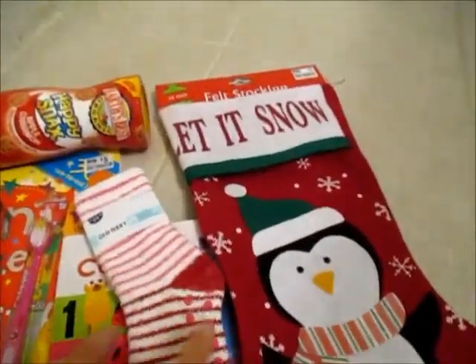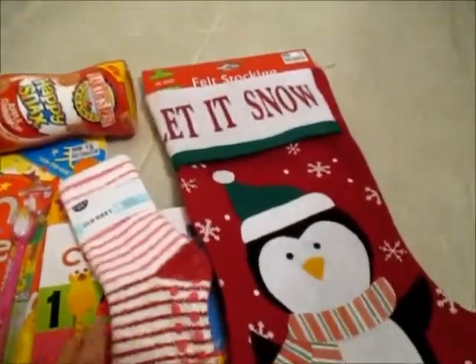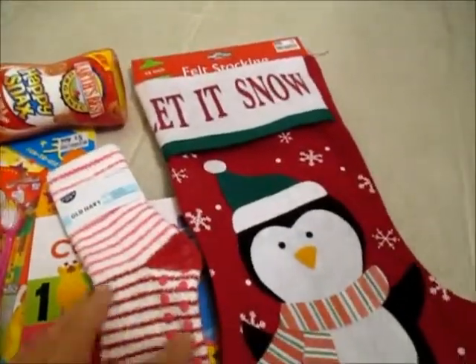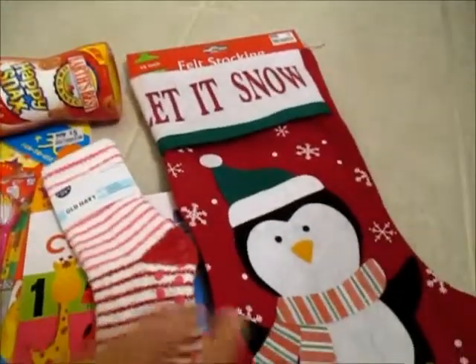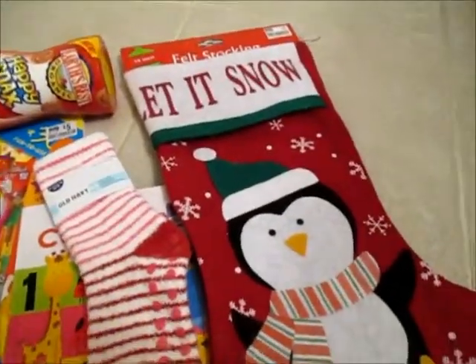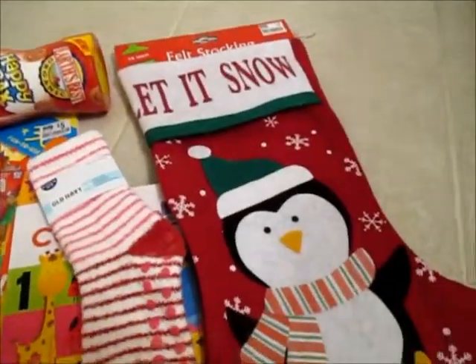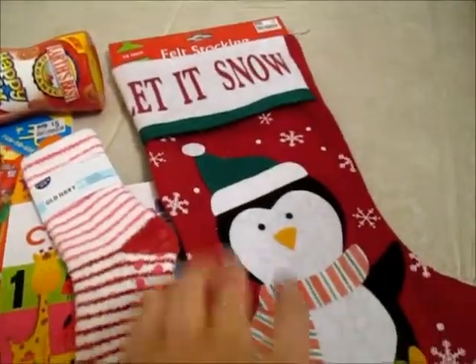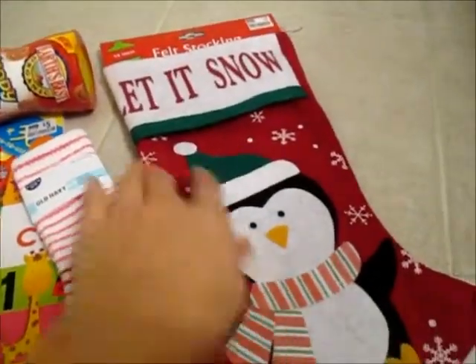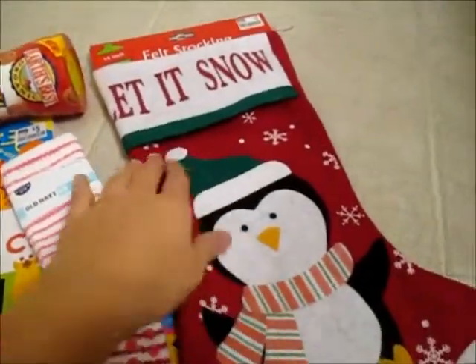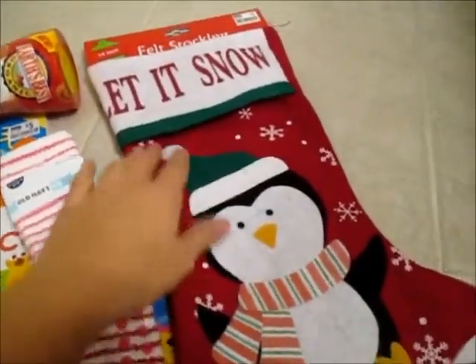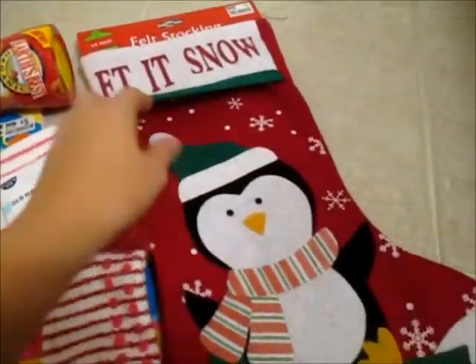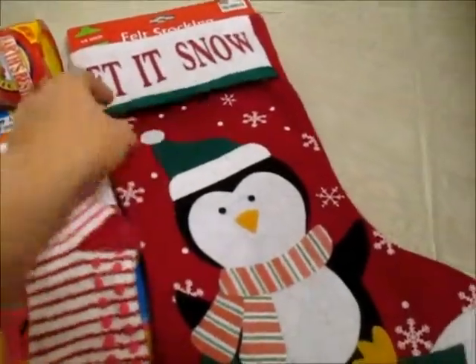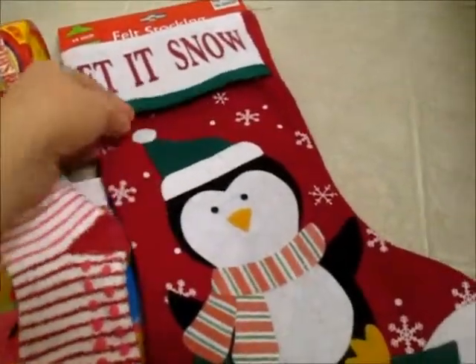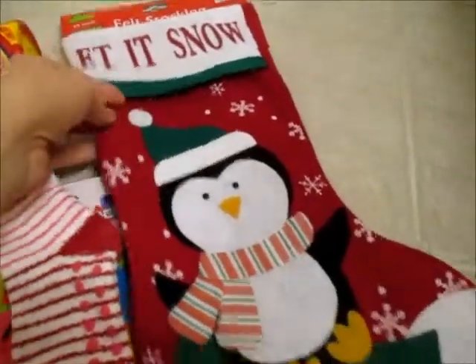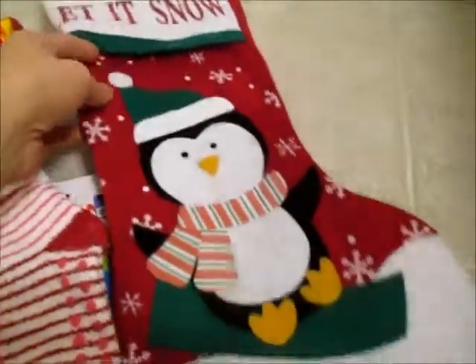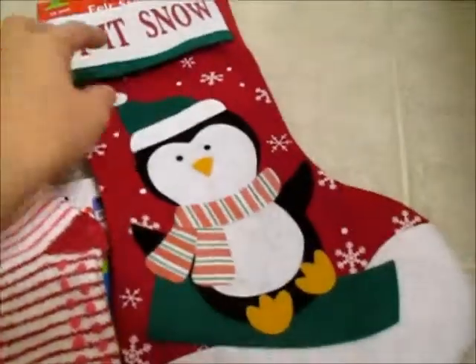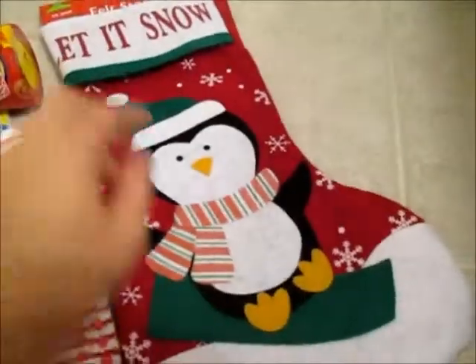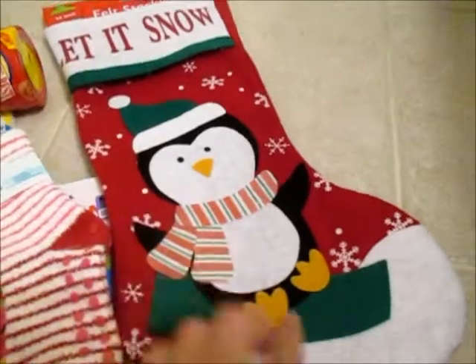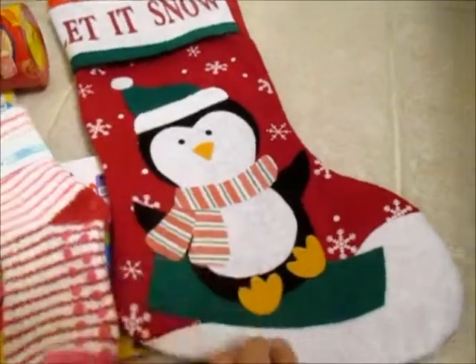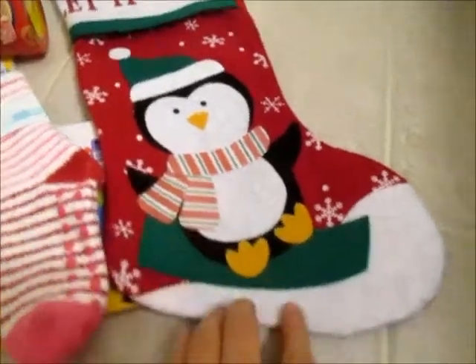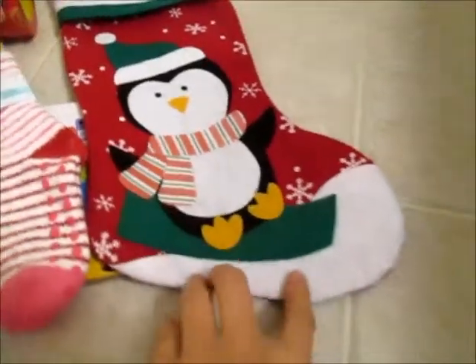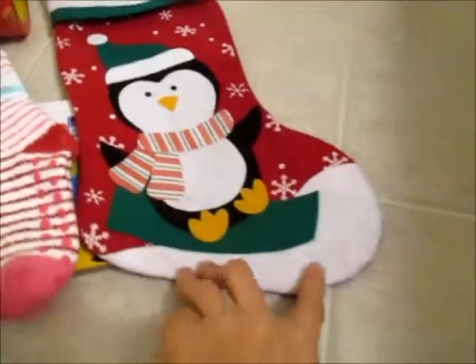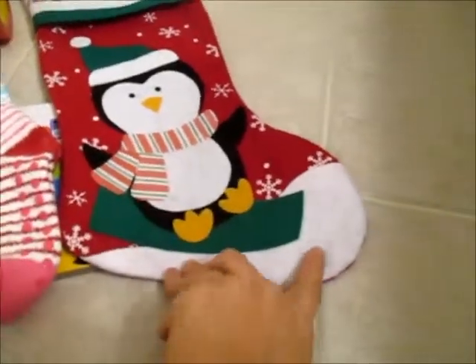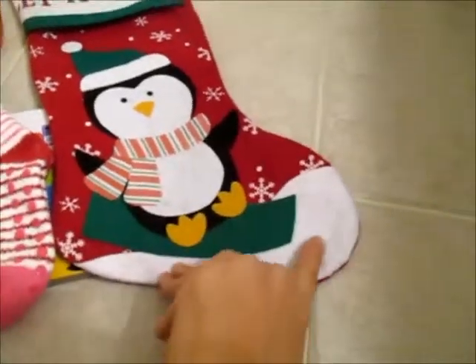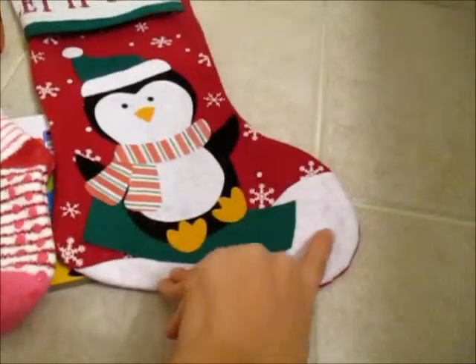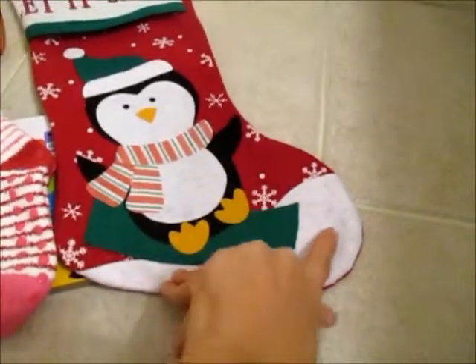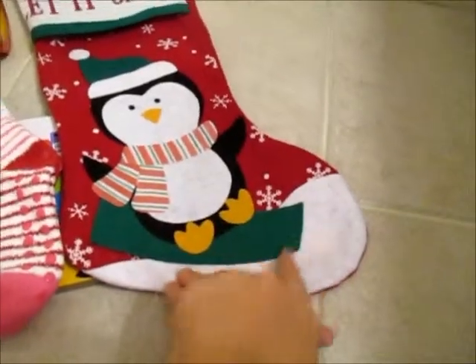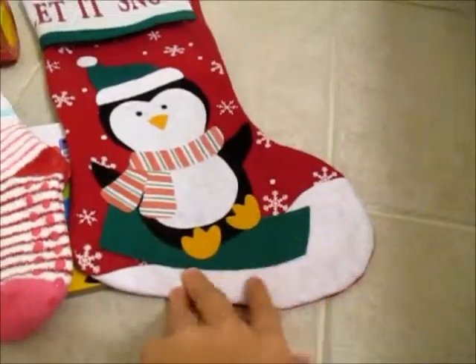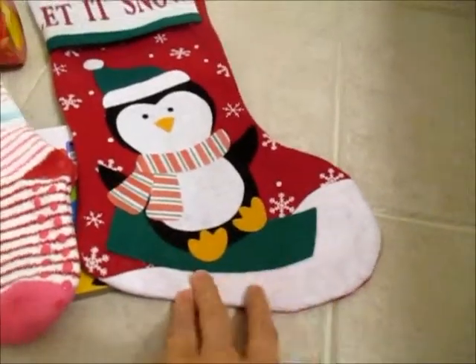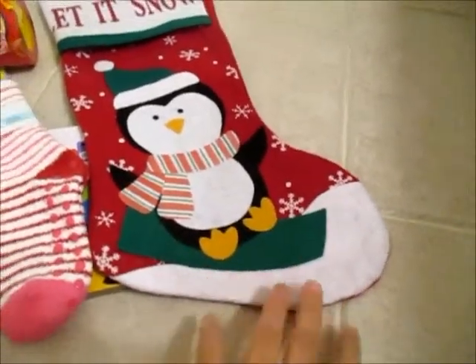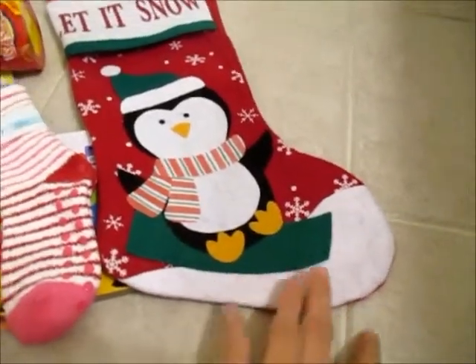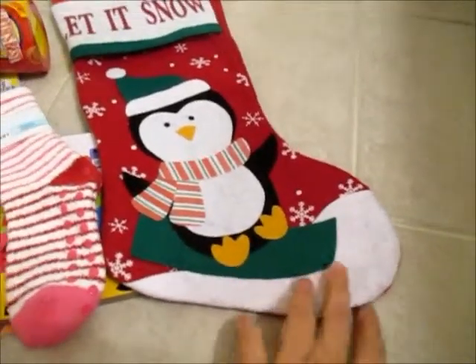My sister got her this Let It Snow stocking. I think I'm going to put her name on the bottom of it.